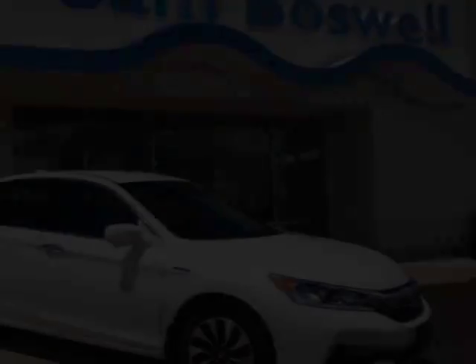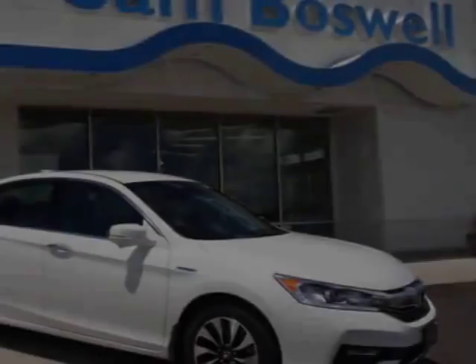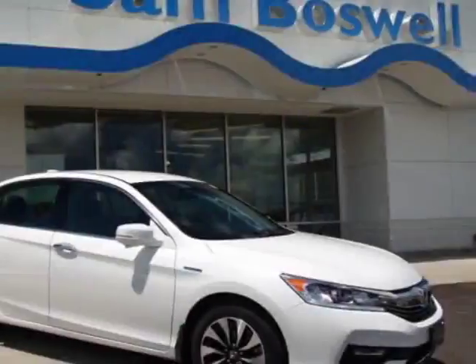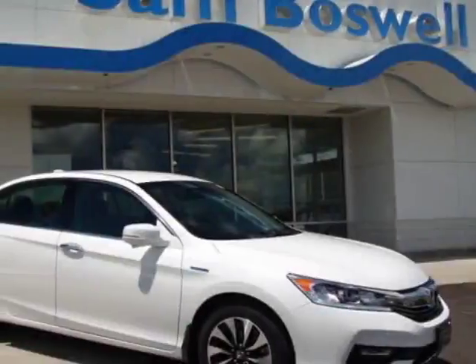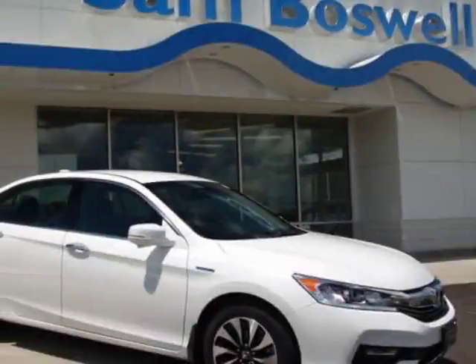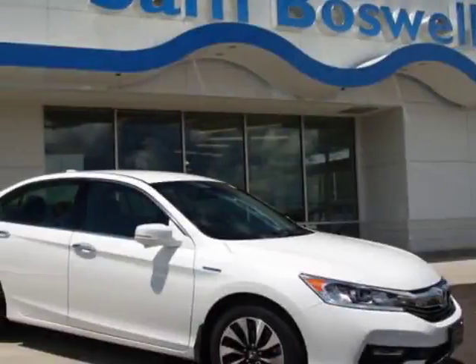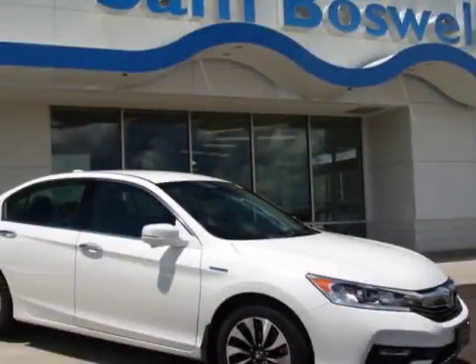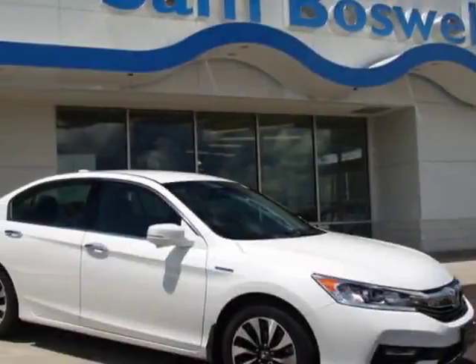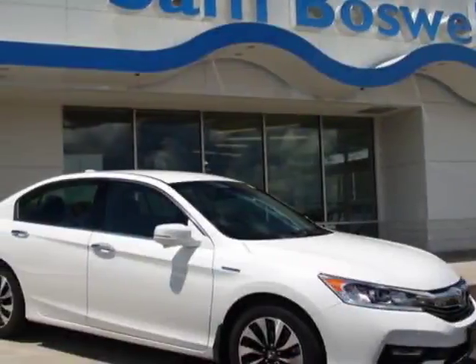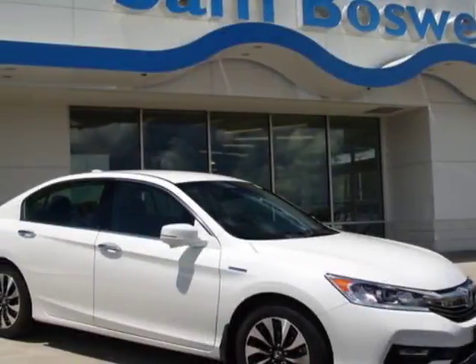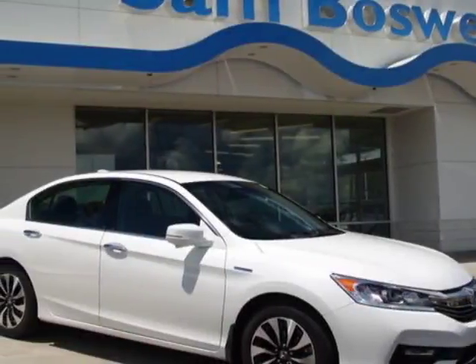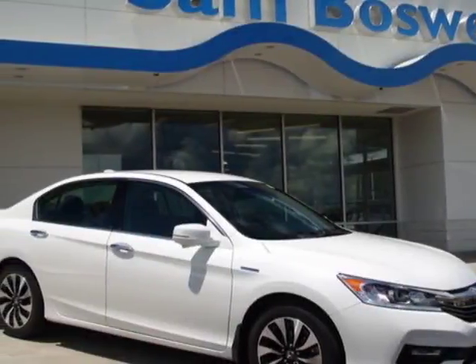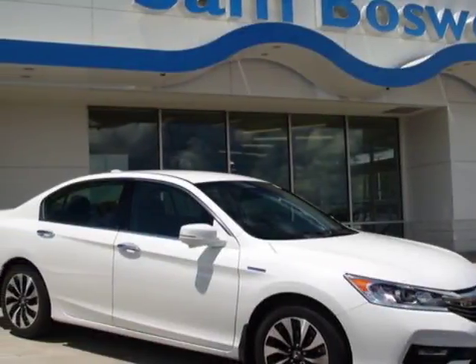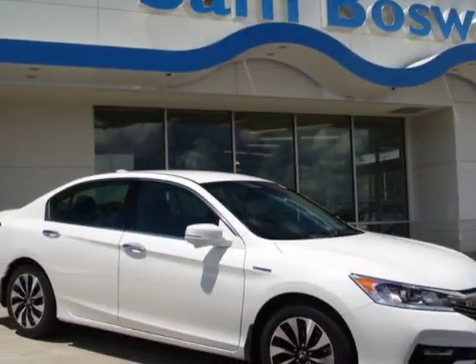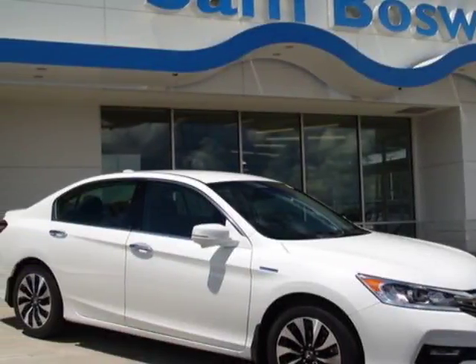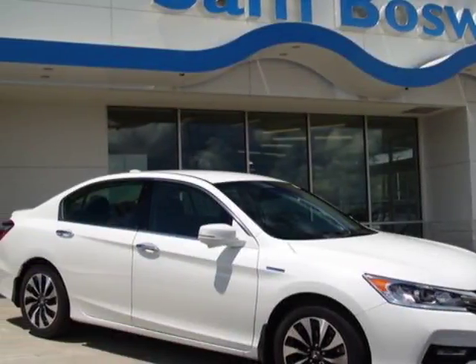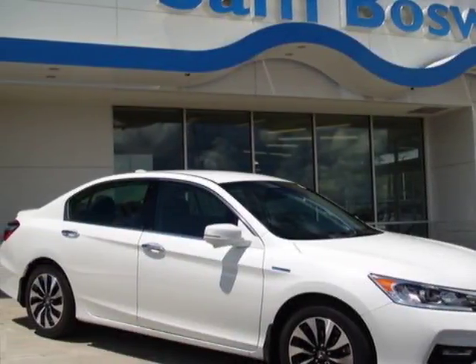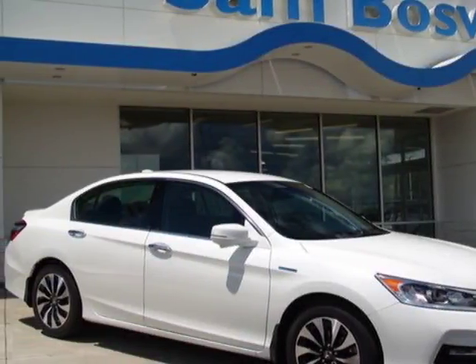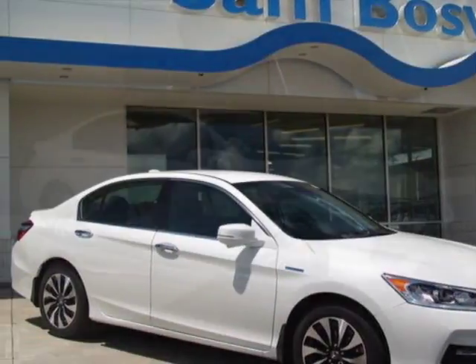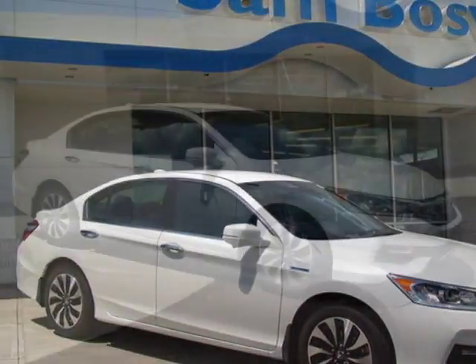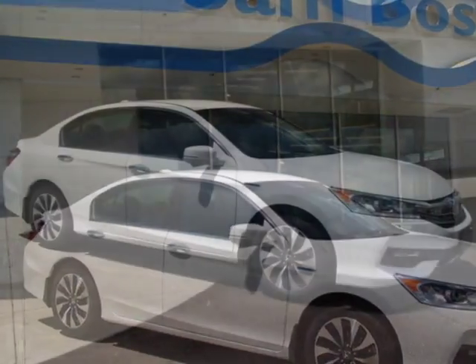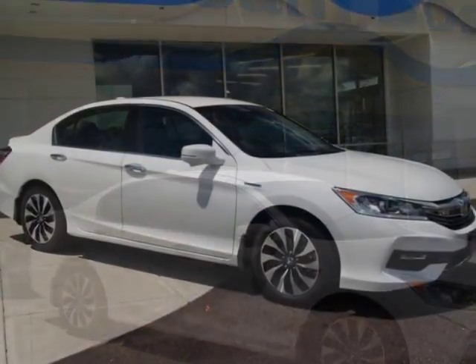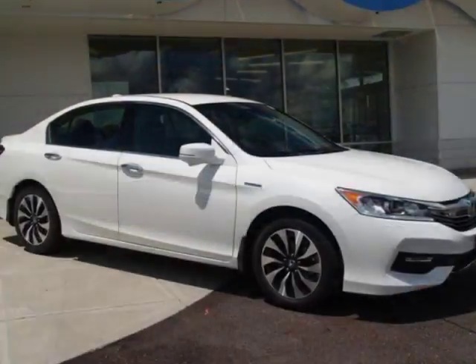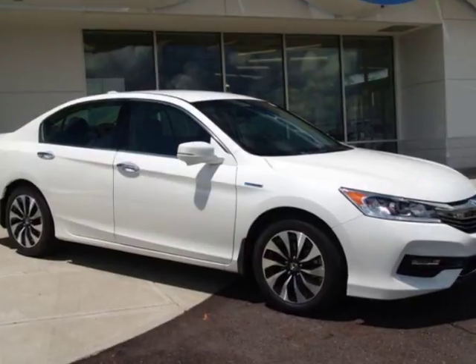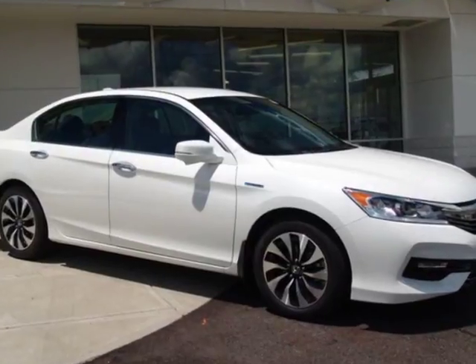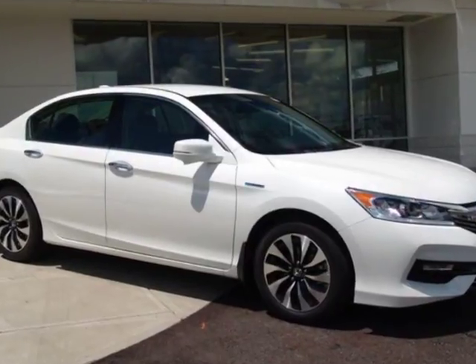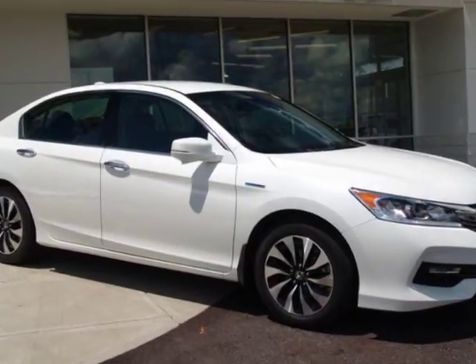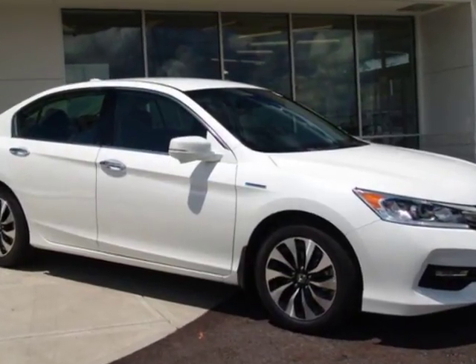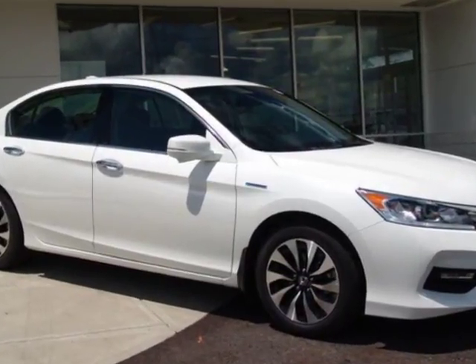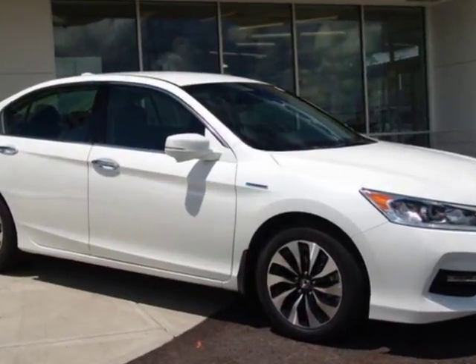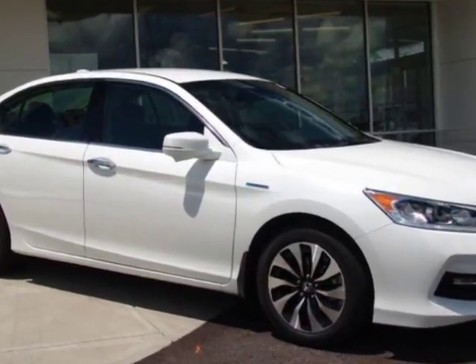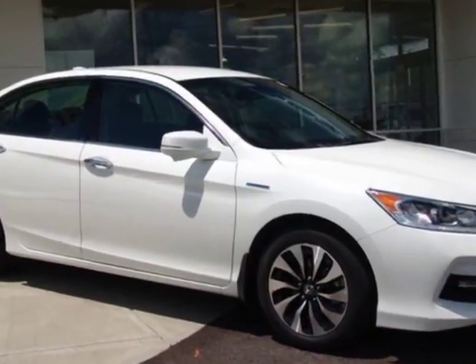Look at this new 2017 Honda Accord Hybrid. For your protection, this vehicle has a full factory warranty.